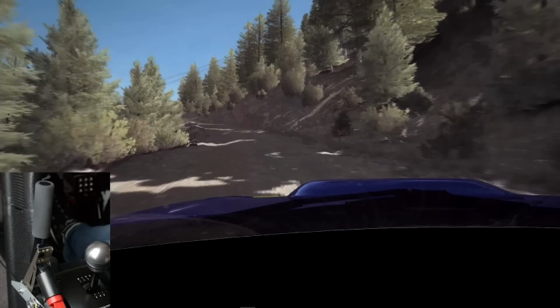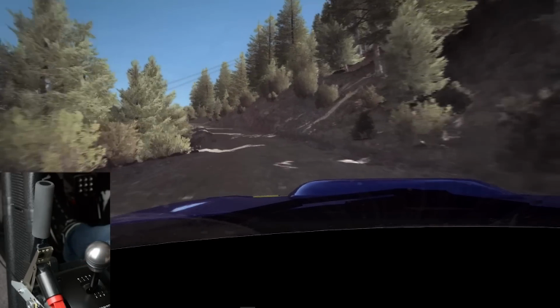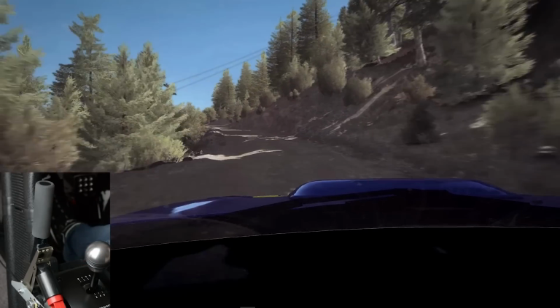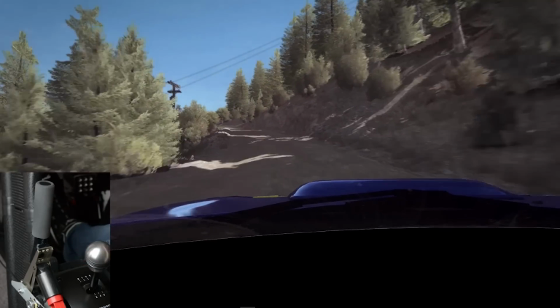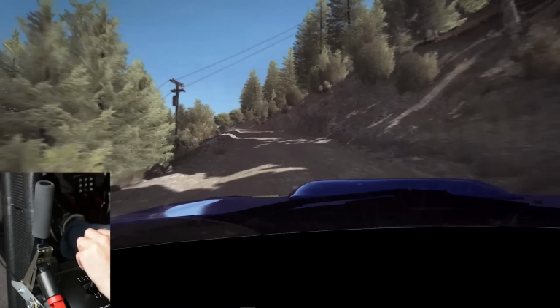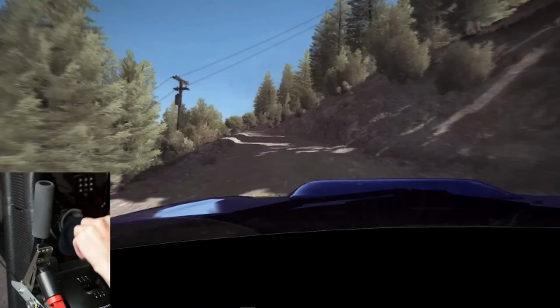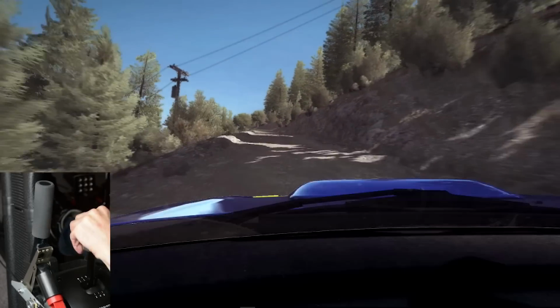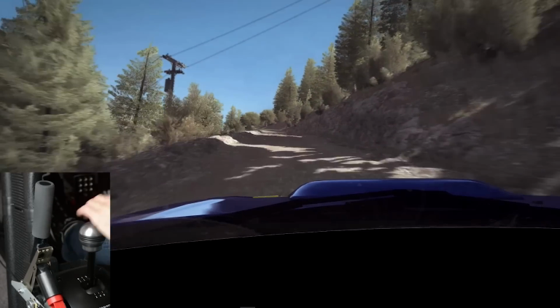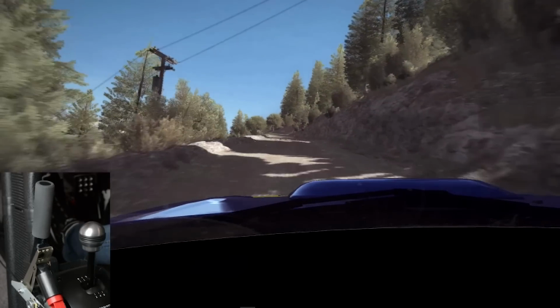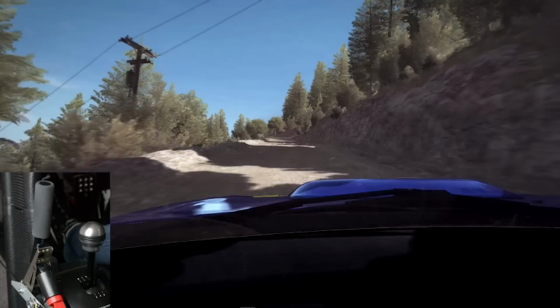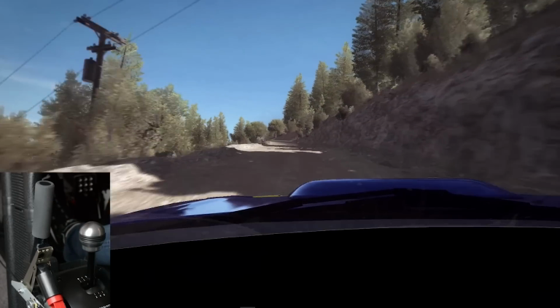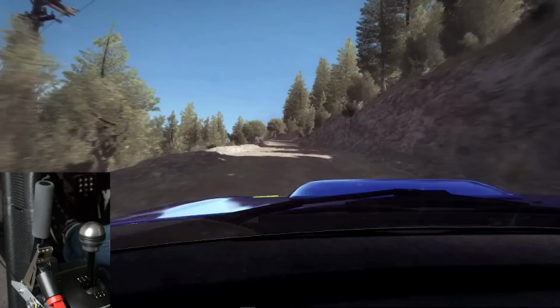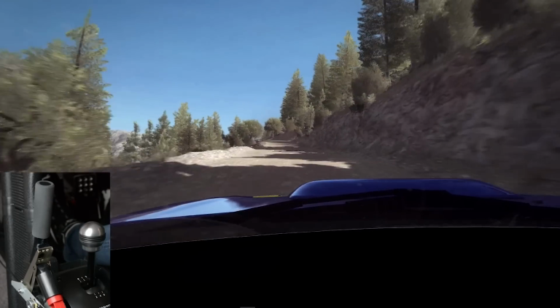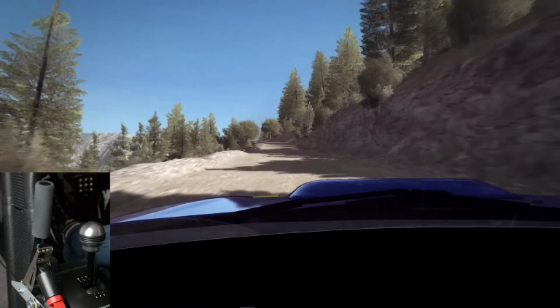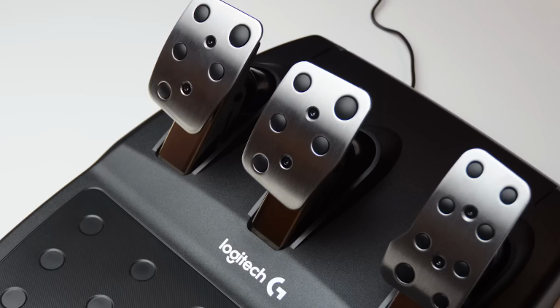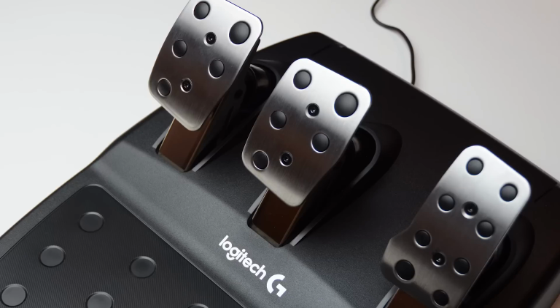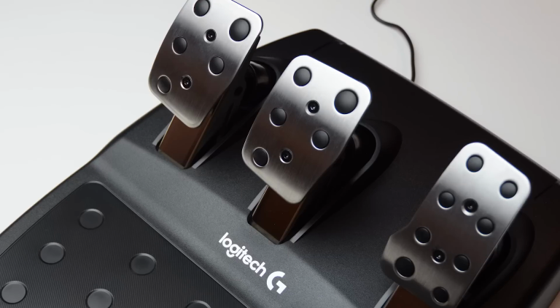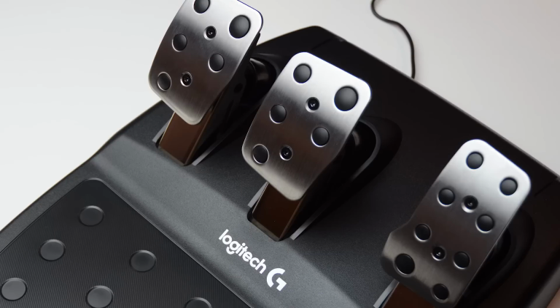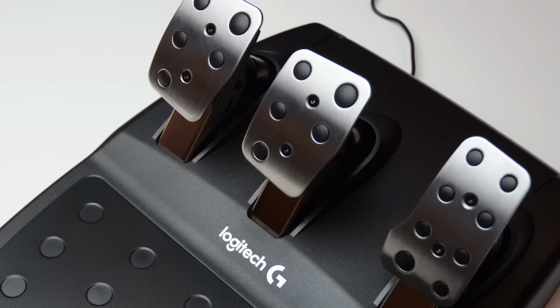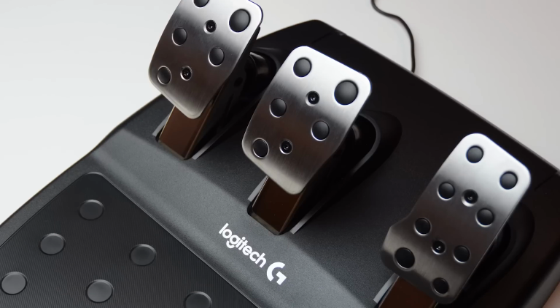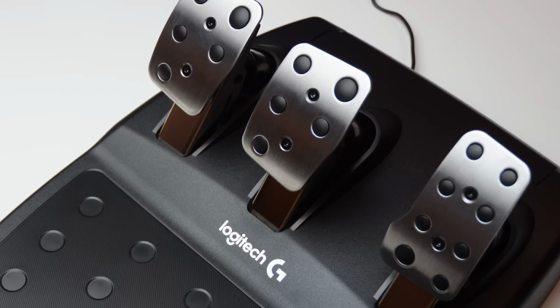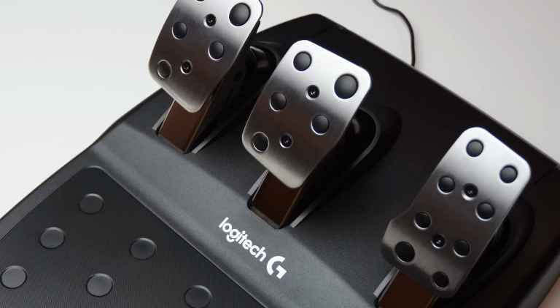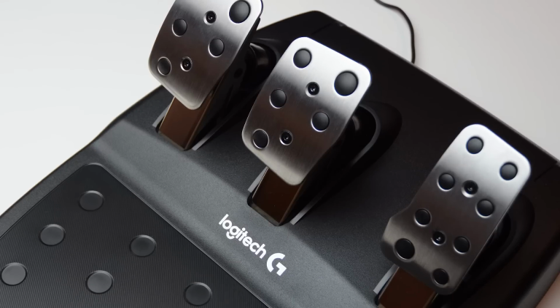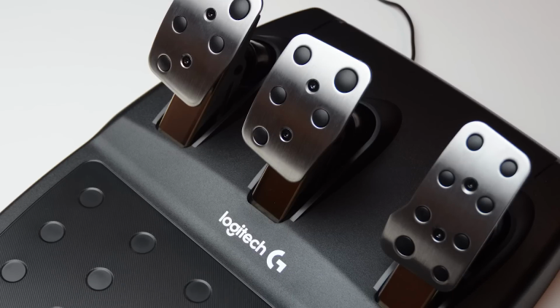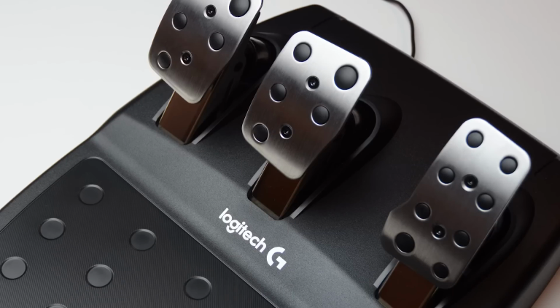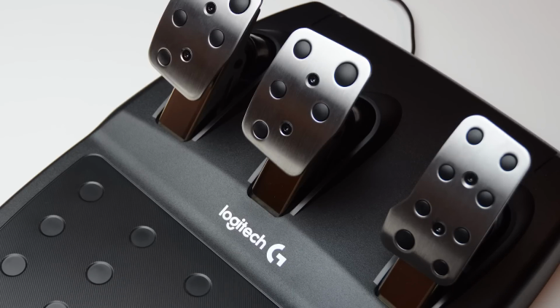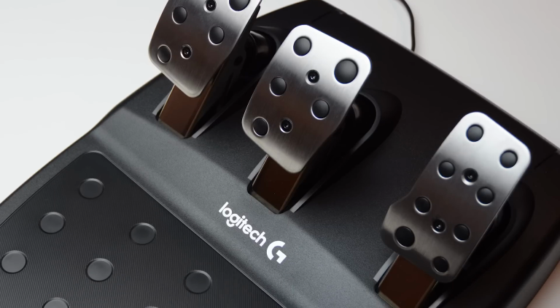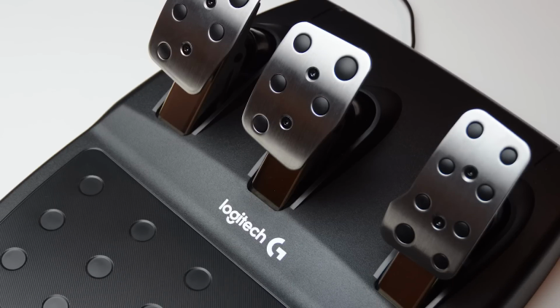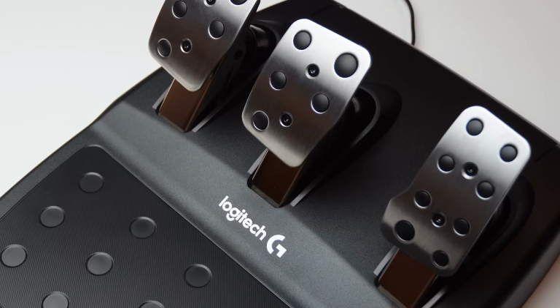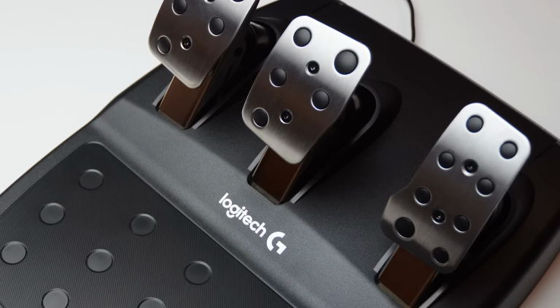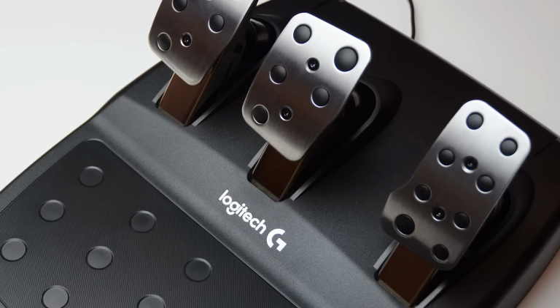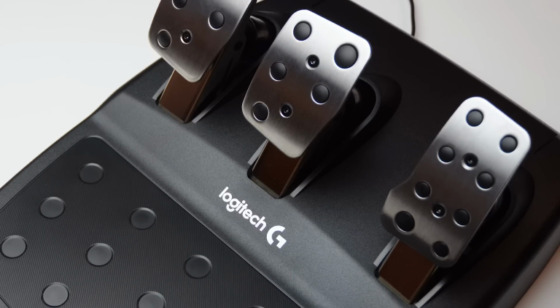By using a set of Logitech pedals we can convert one pedal into an analog handbrake for a racing simulator.